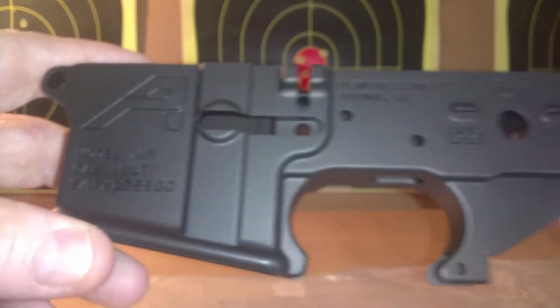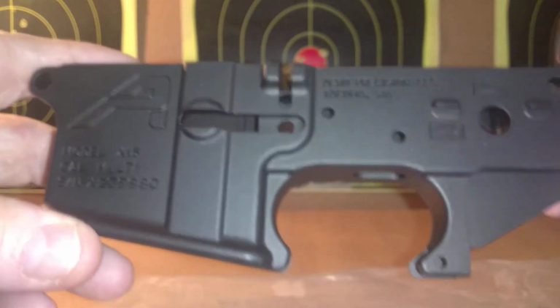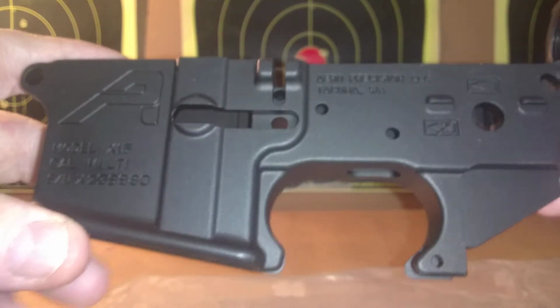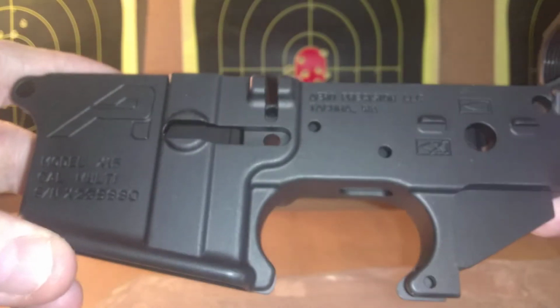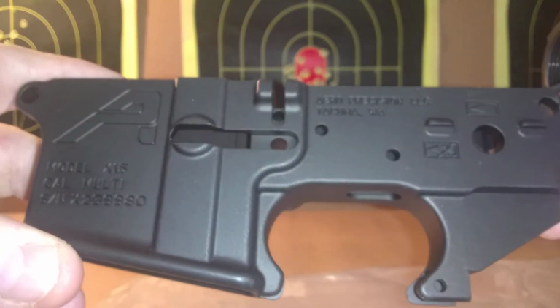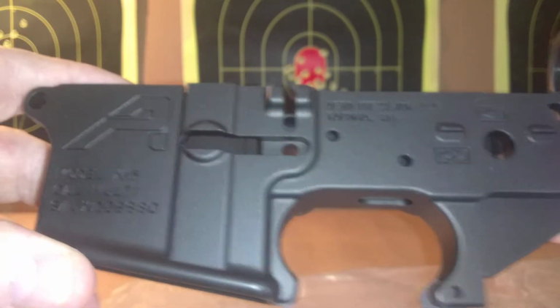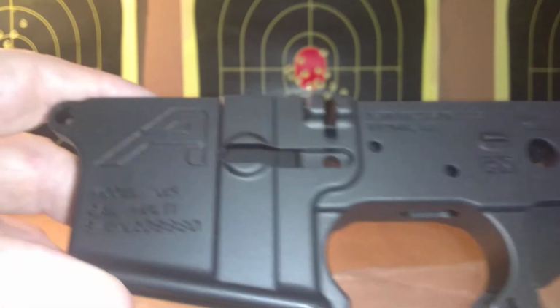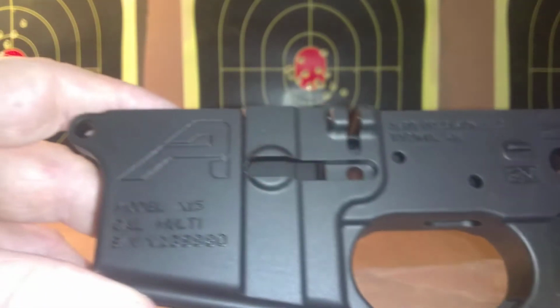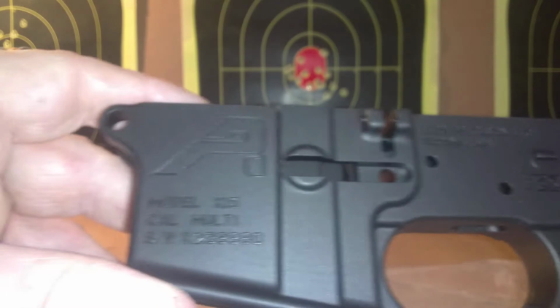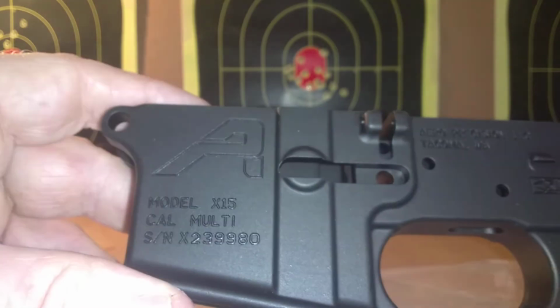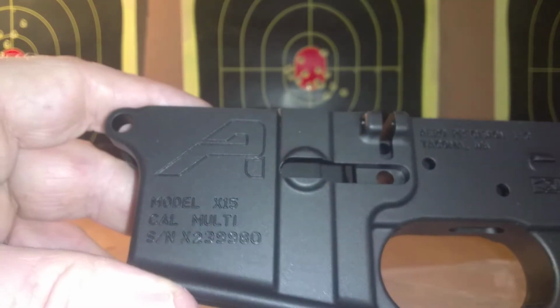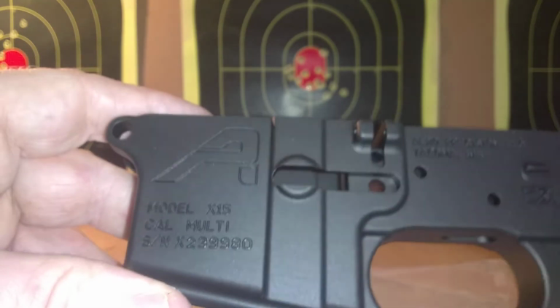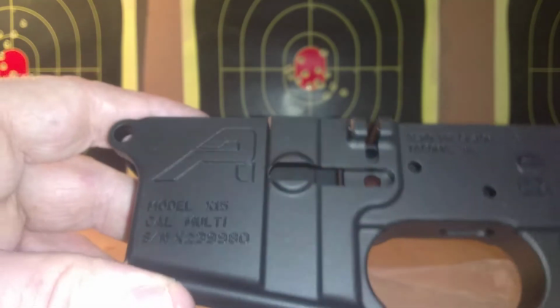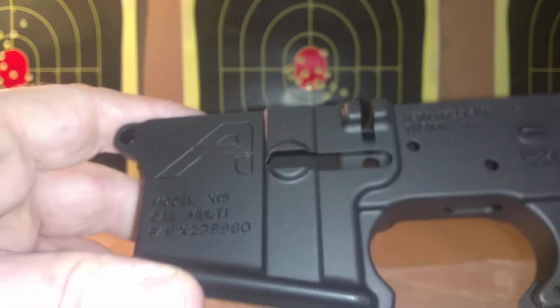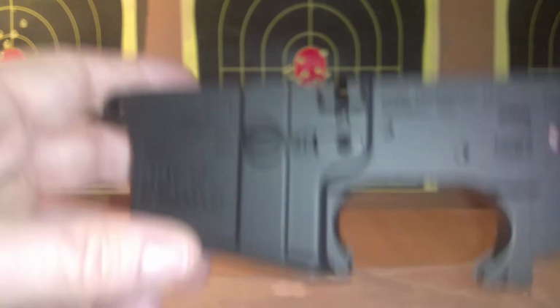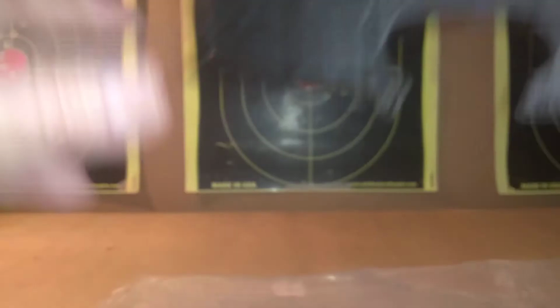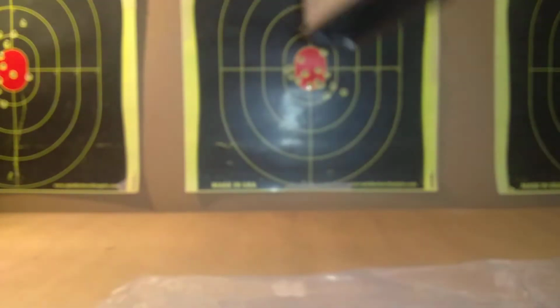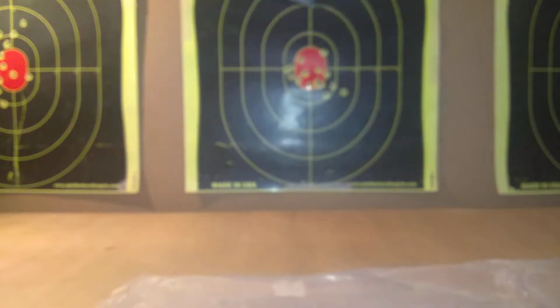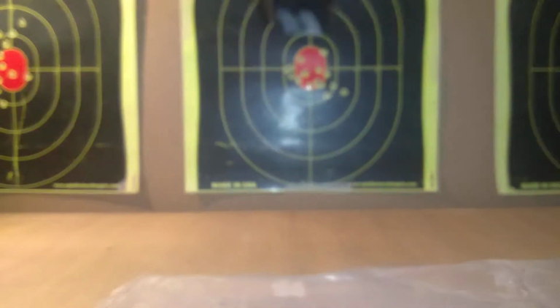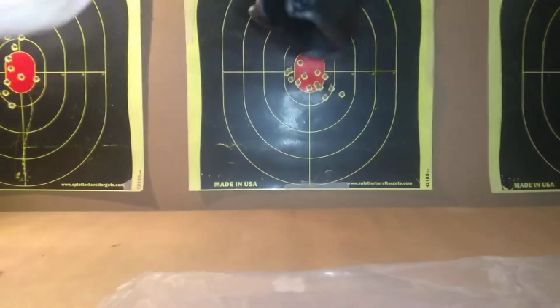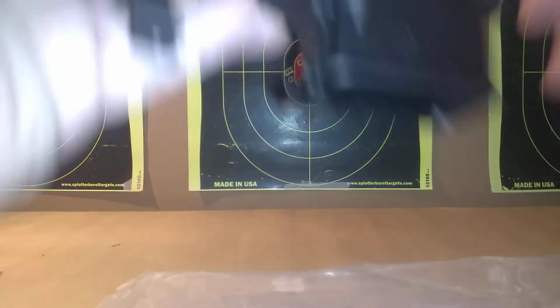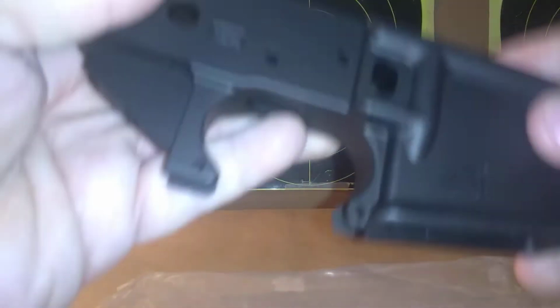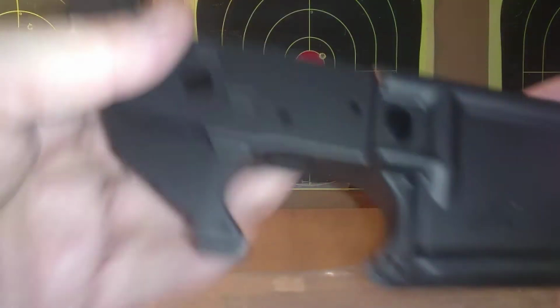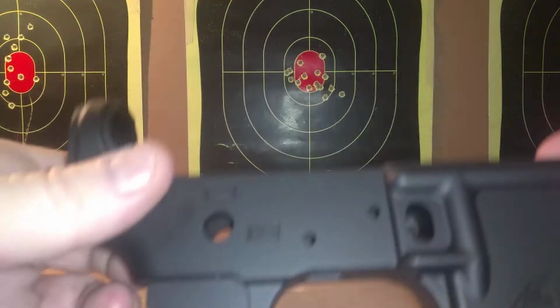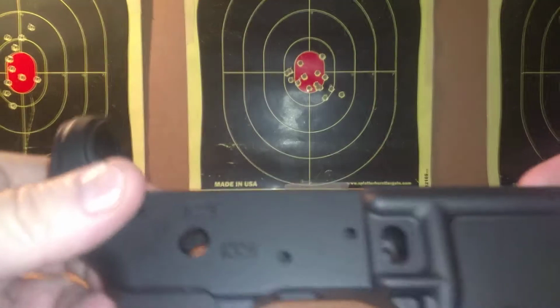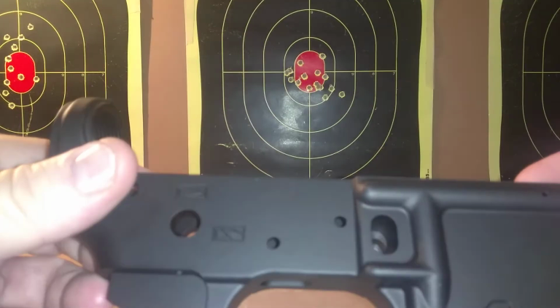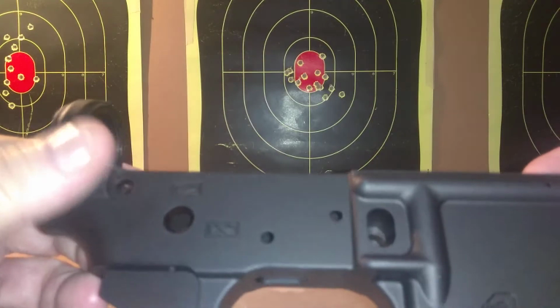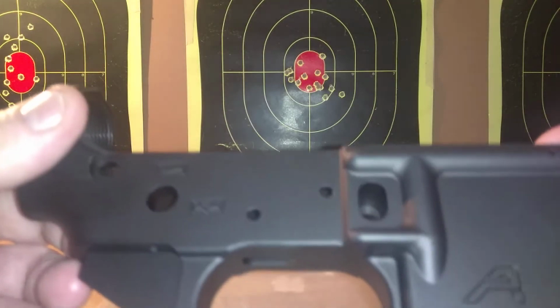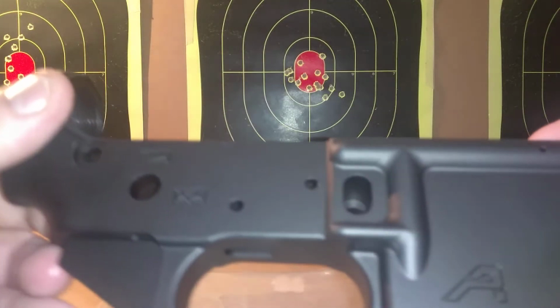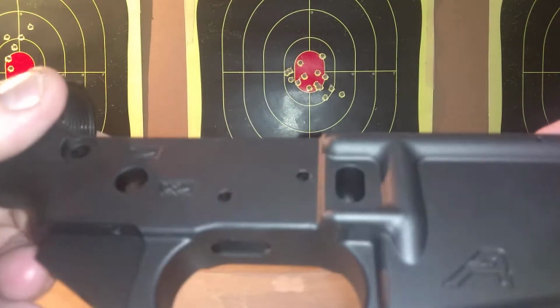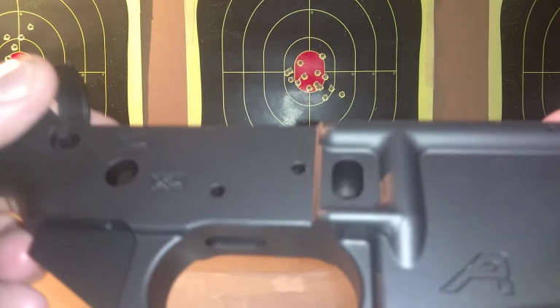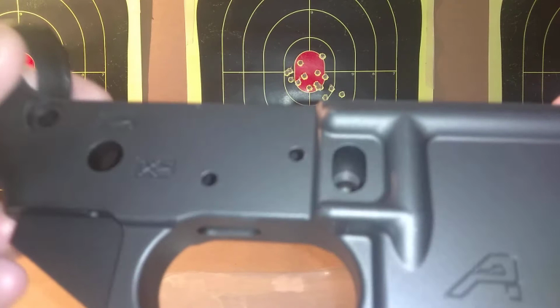Very similar to my DPMS — this one is chambered in 5.56. So this is the other side of it.